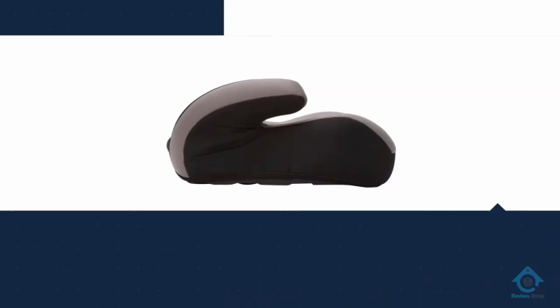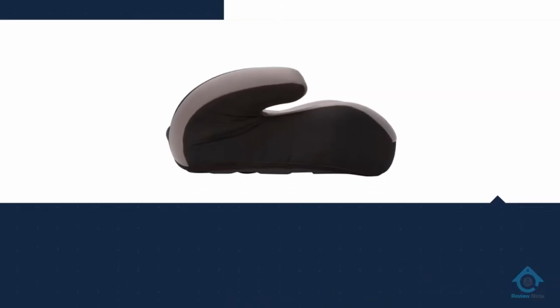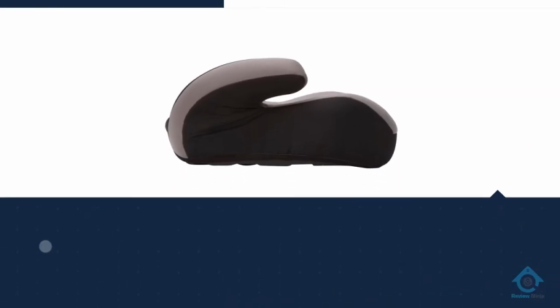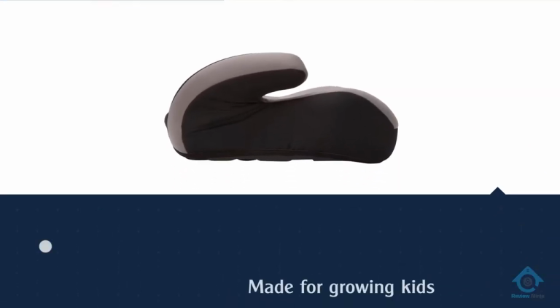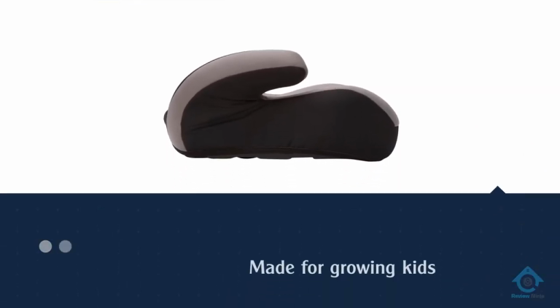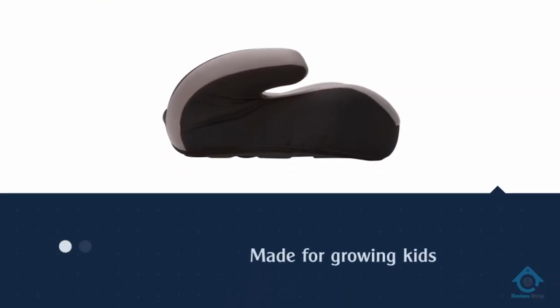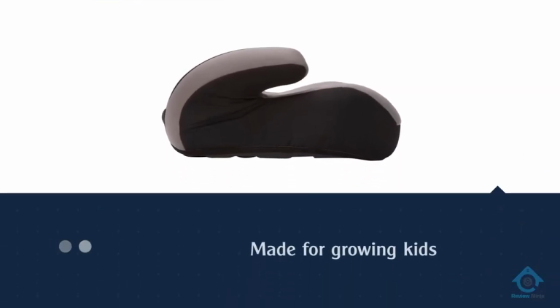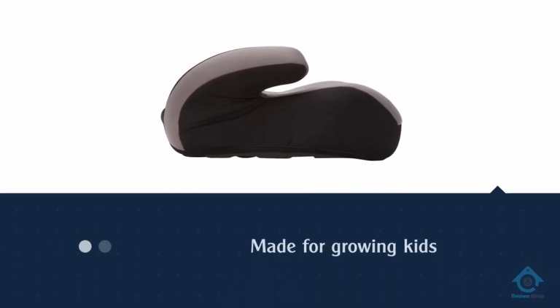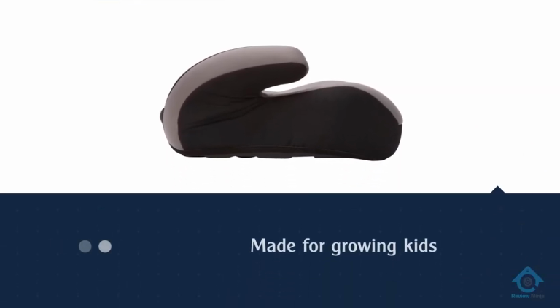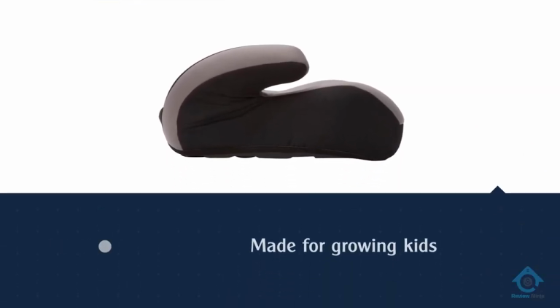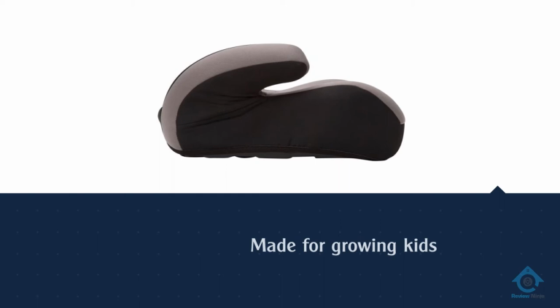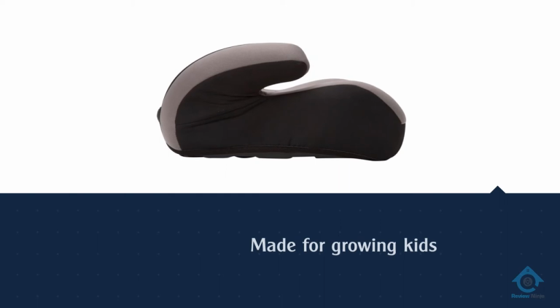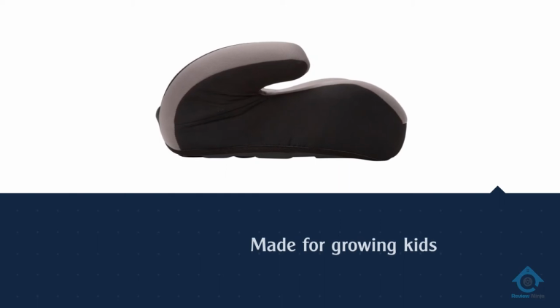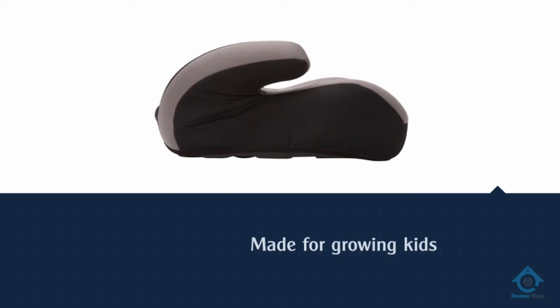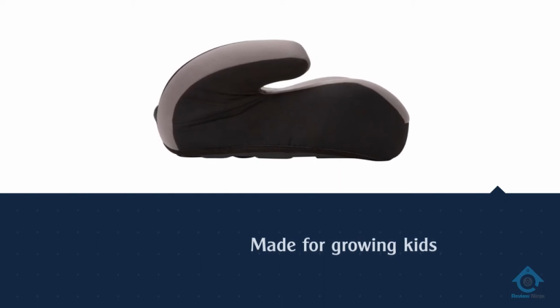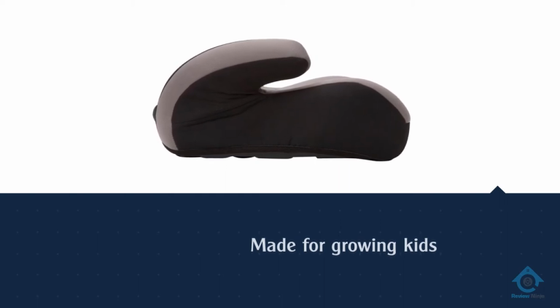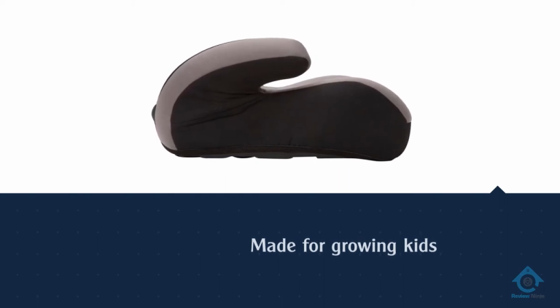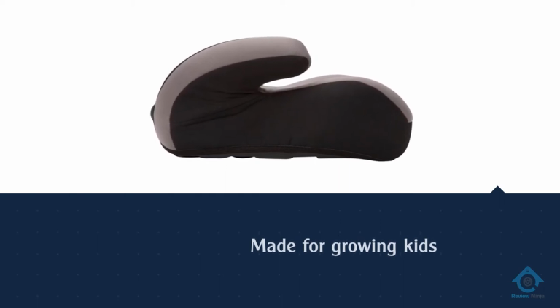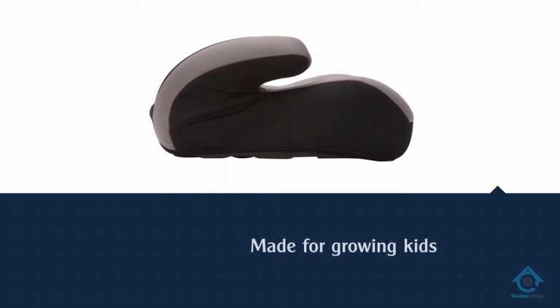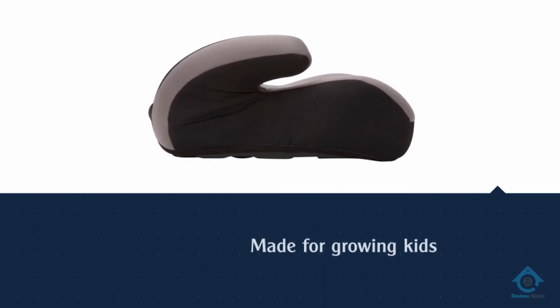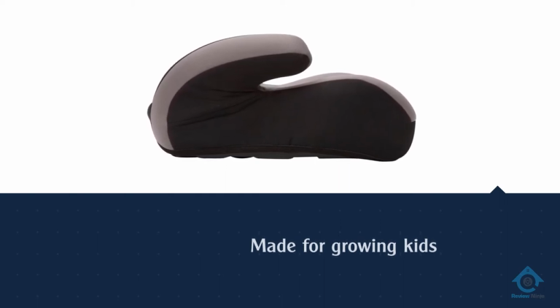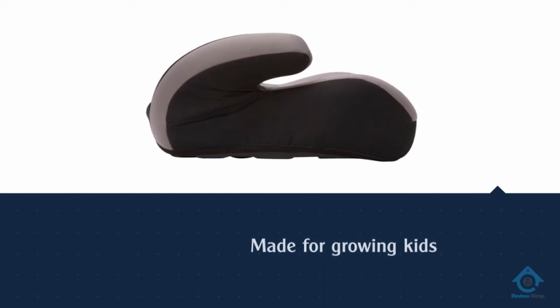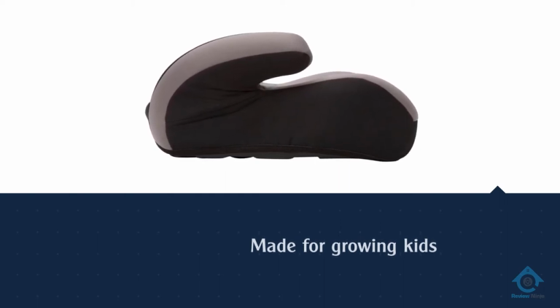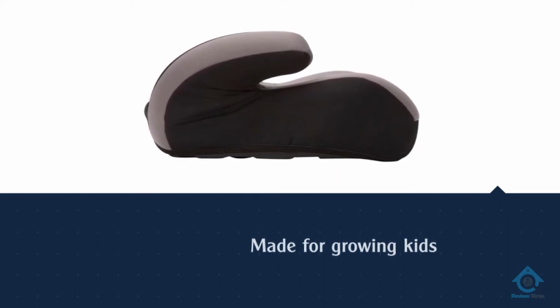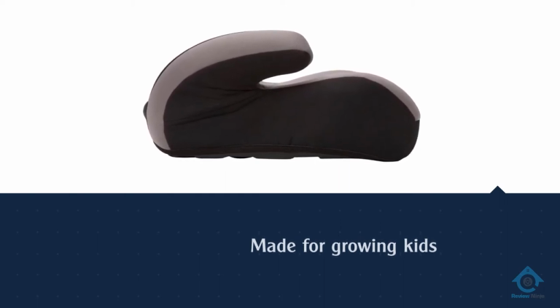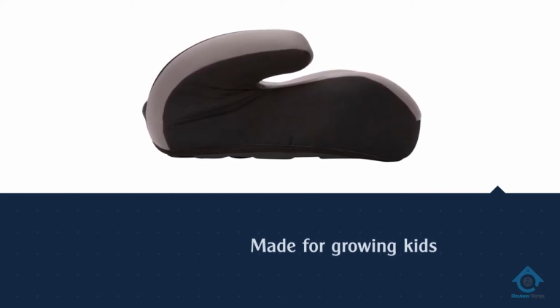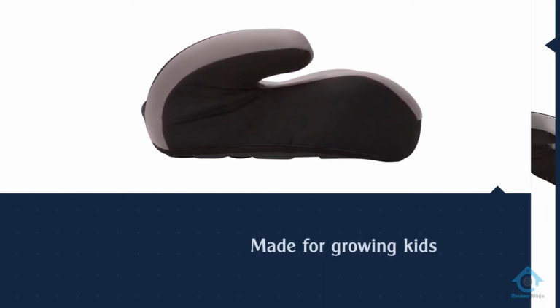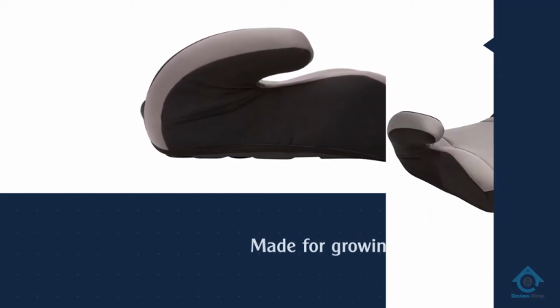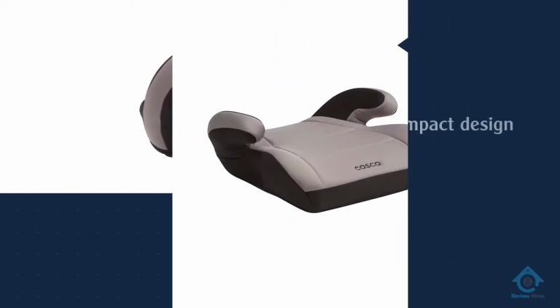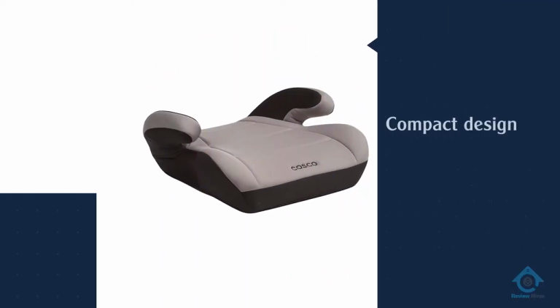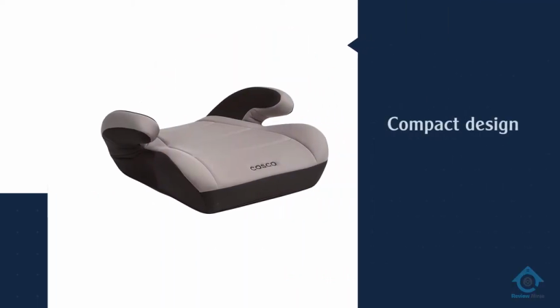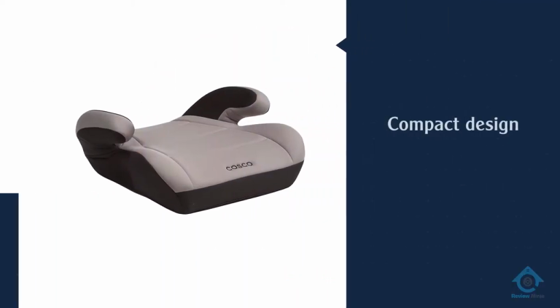It is also an excellent option for families on the go, leaving the seats unmarked, while the installation process could not be any easier. All in all, this is a suitable budget-friendly option for parents.